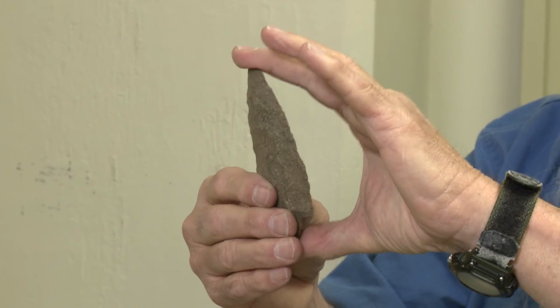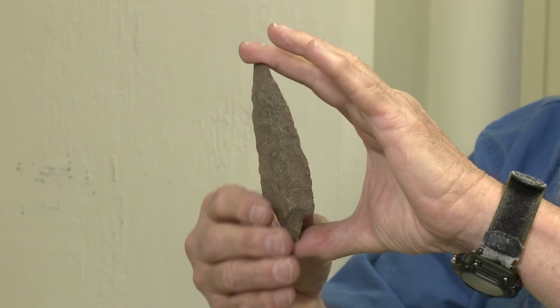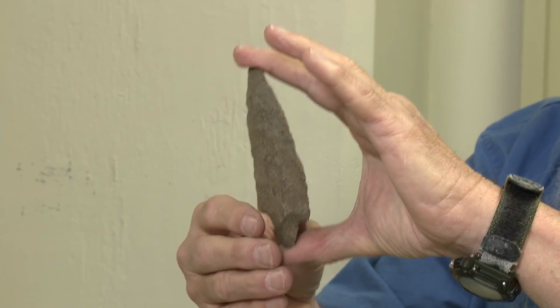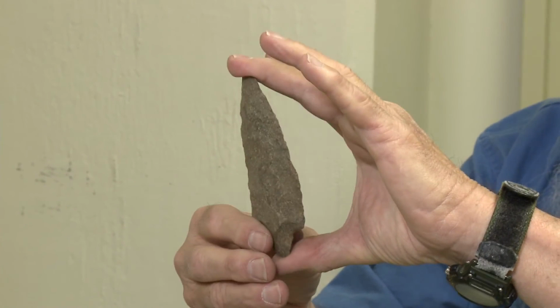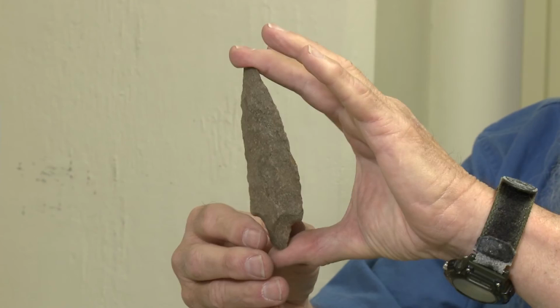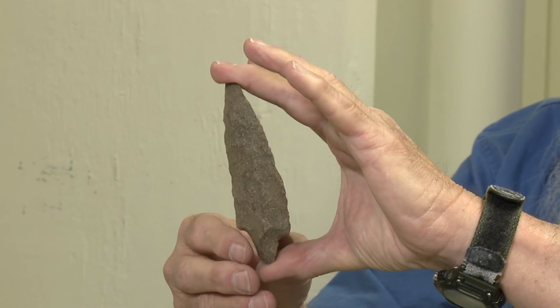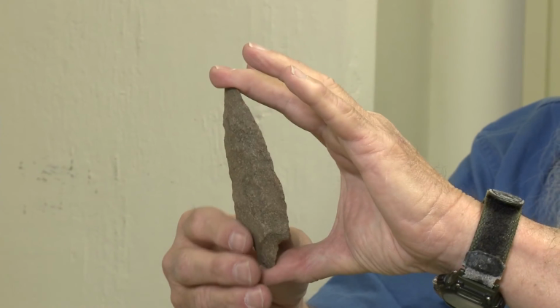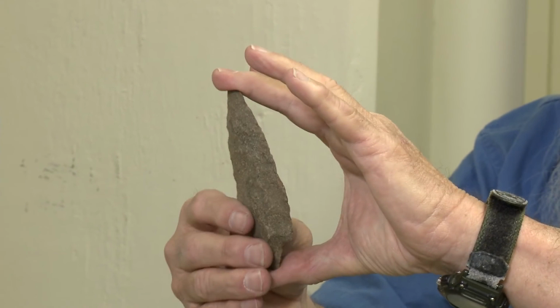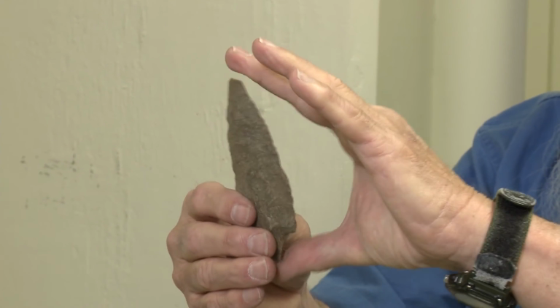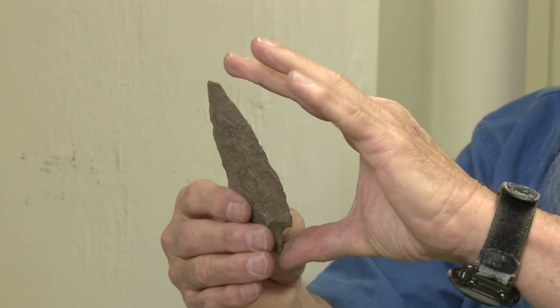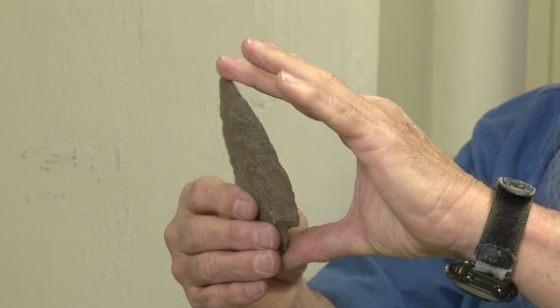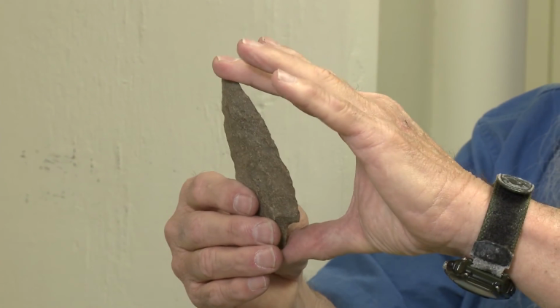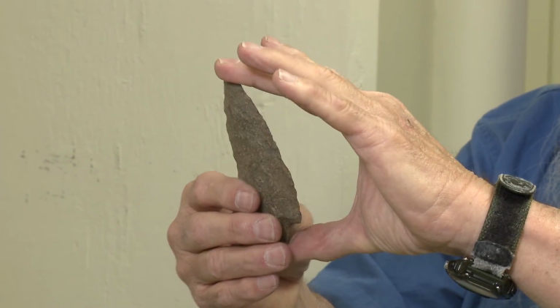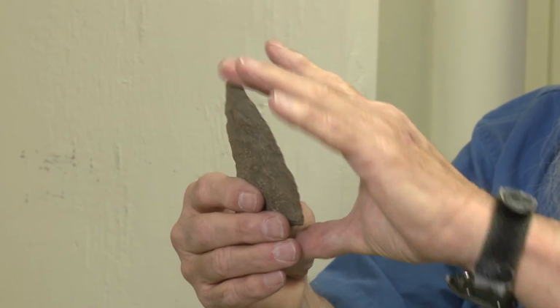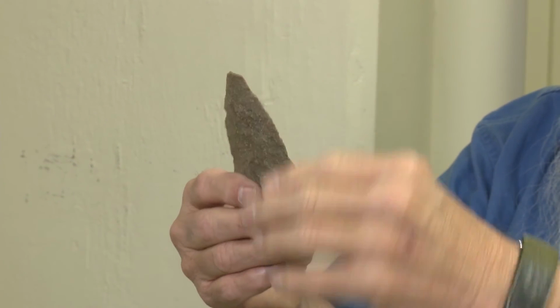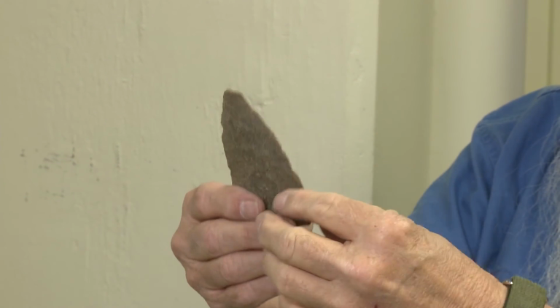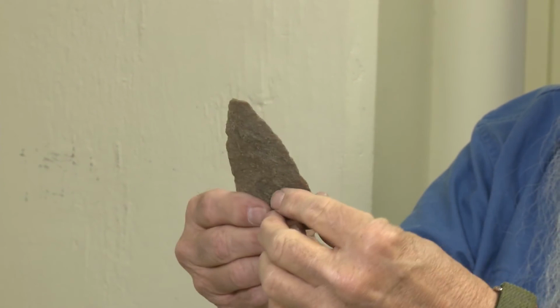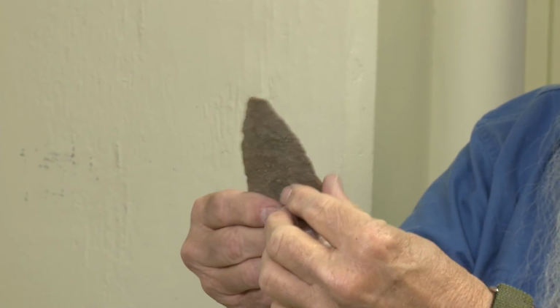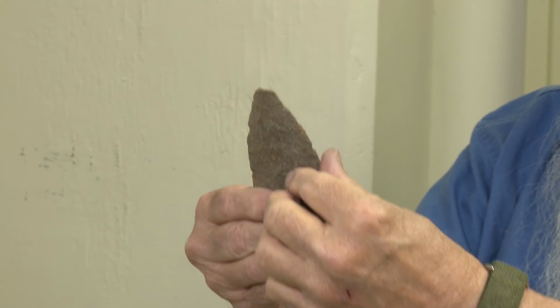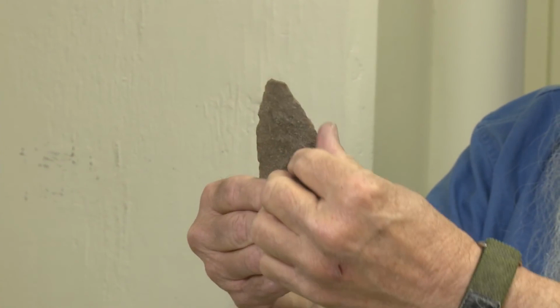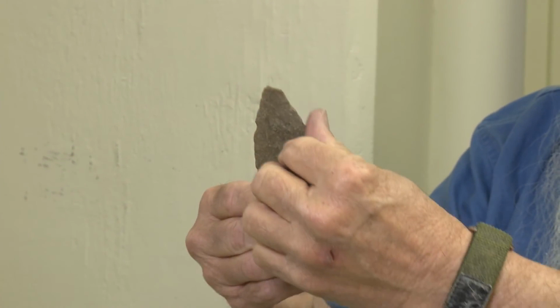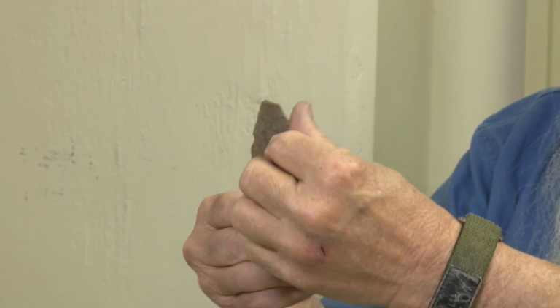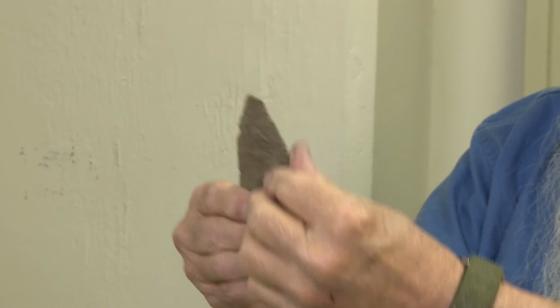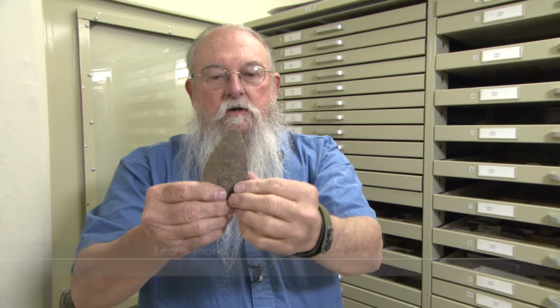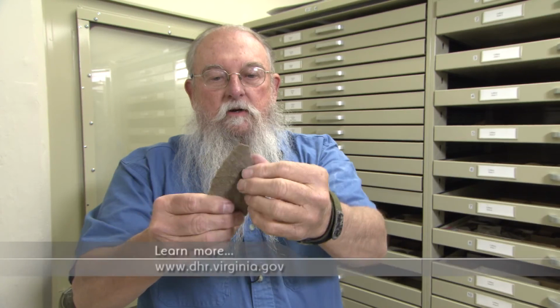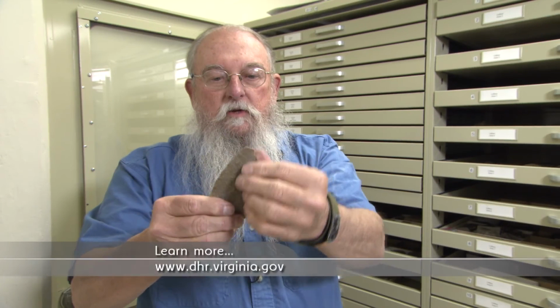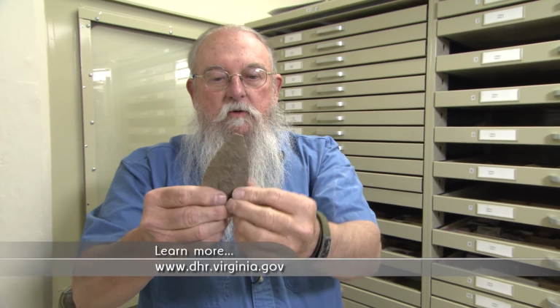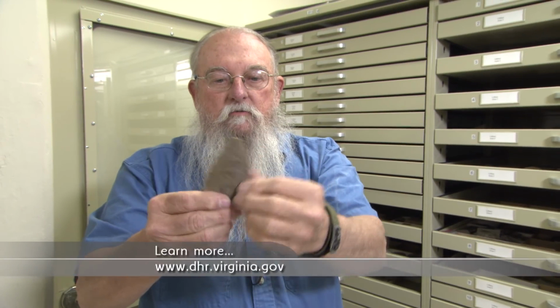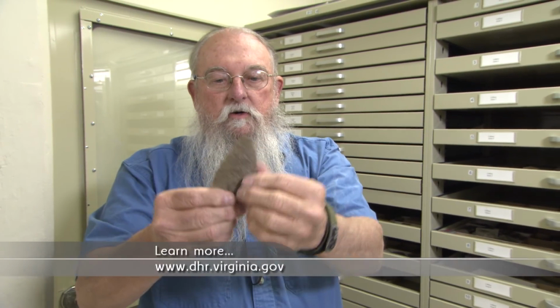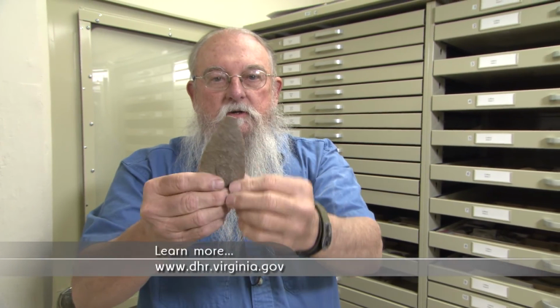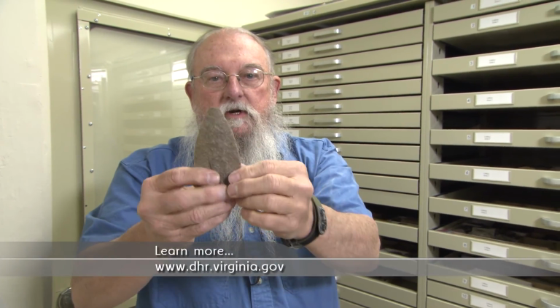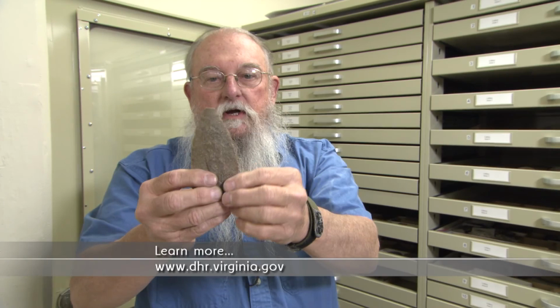Perhaps they were used as spear points initially, but in essence, a lot of those you can see the wear pattern where they were converted into knives.